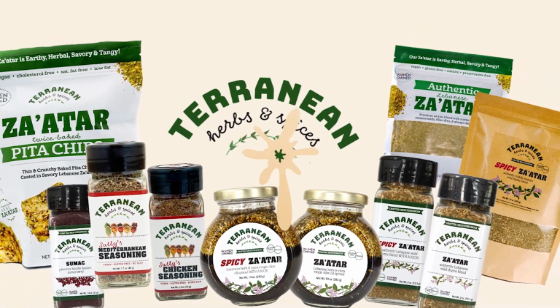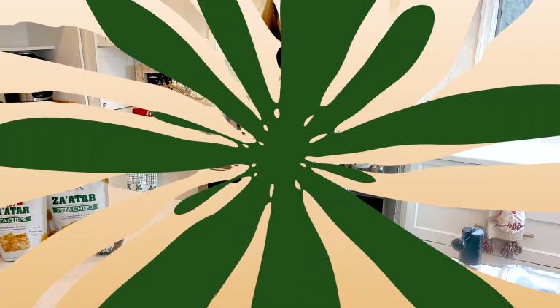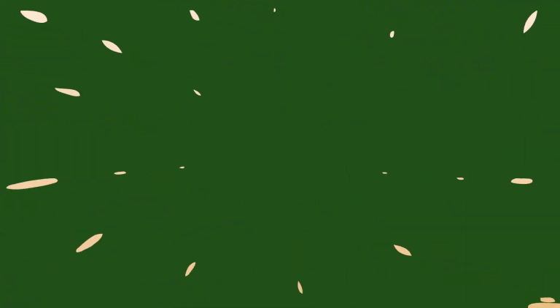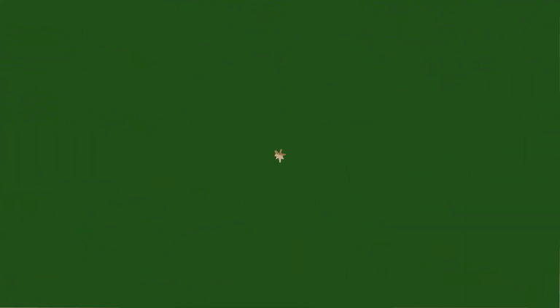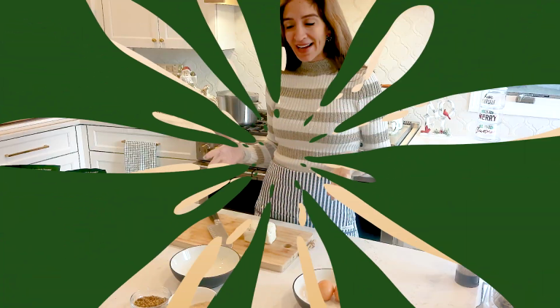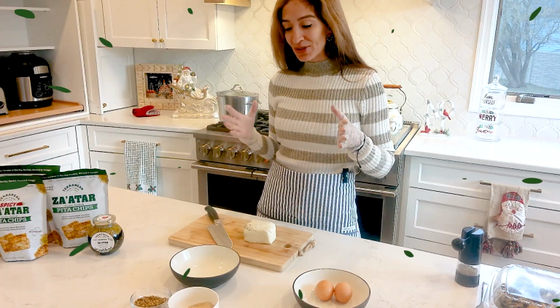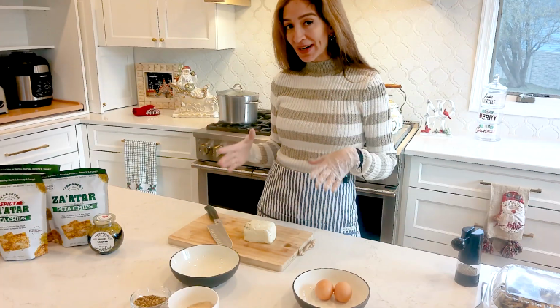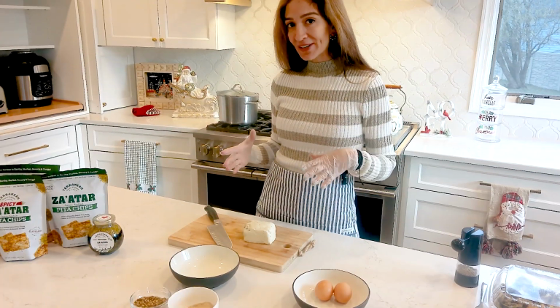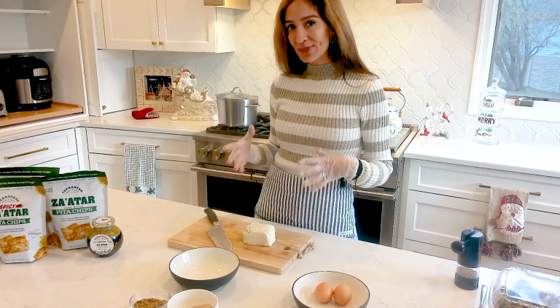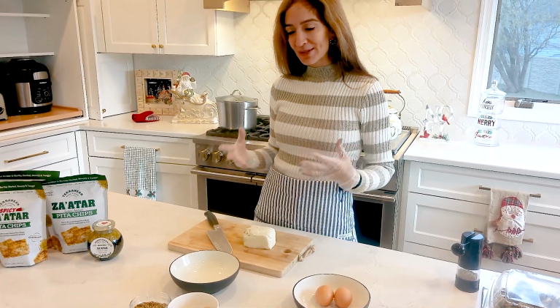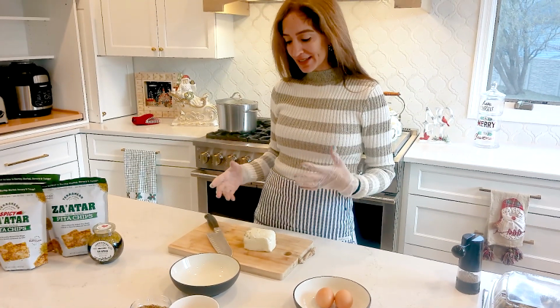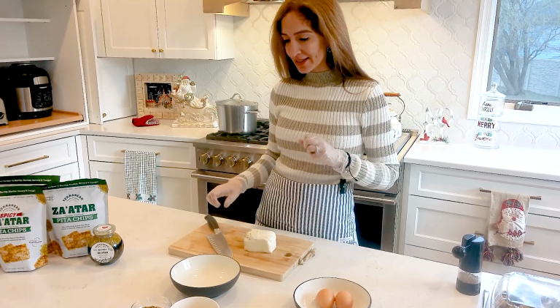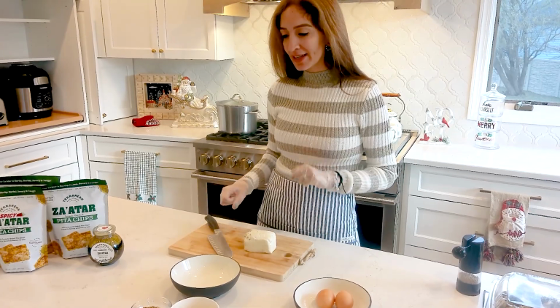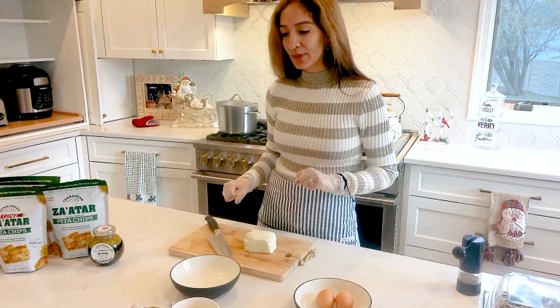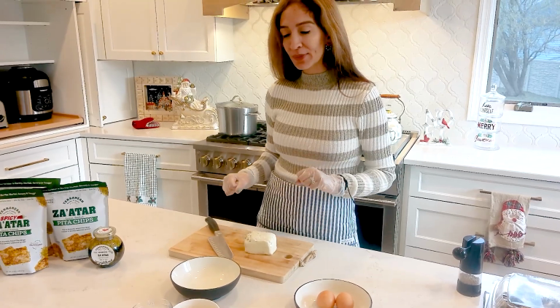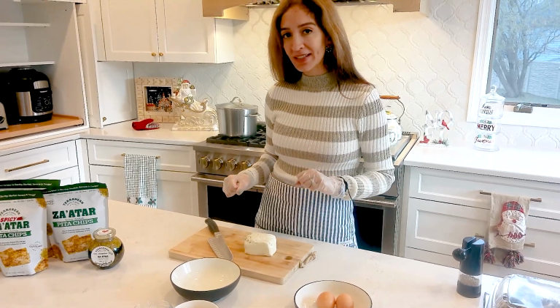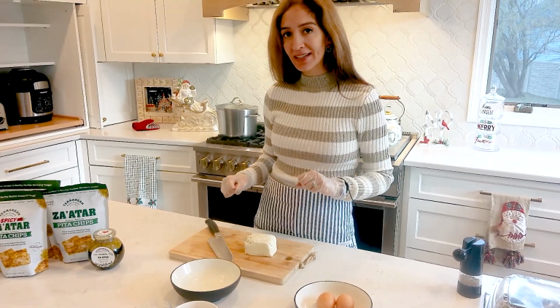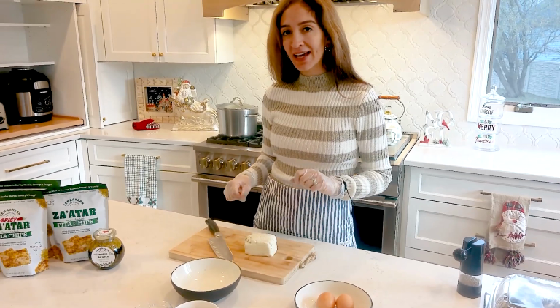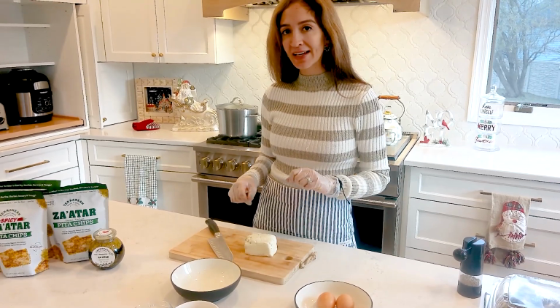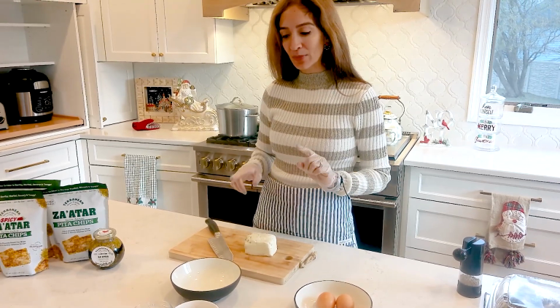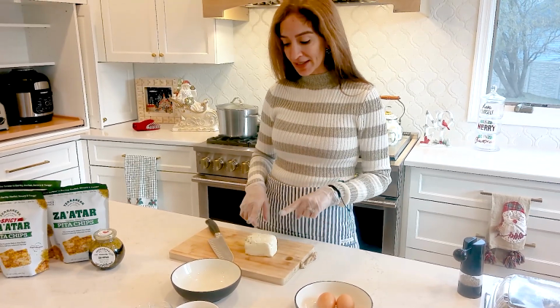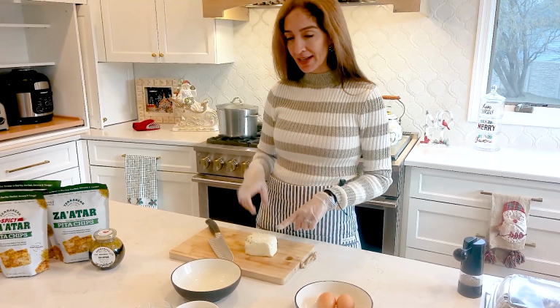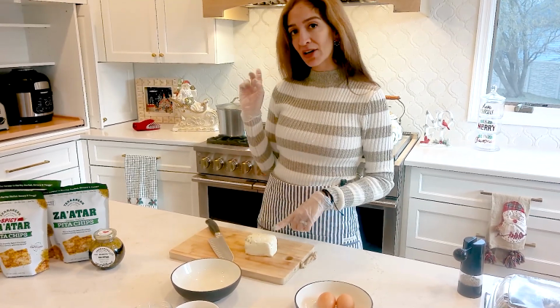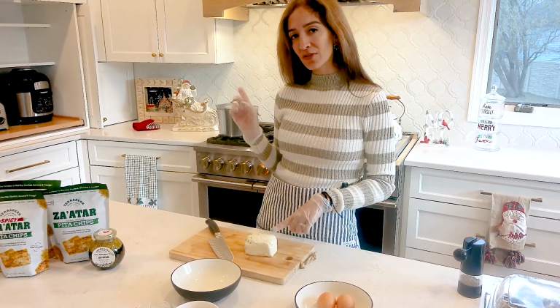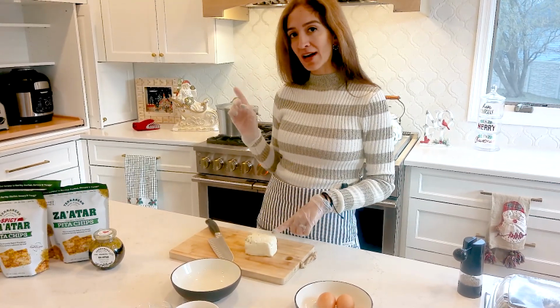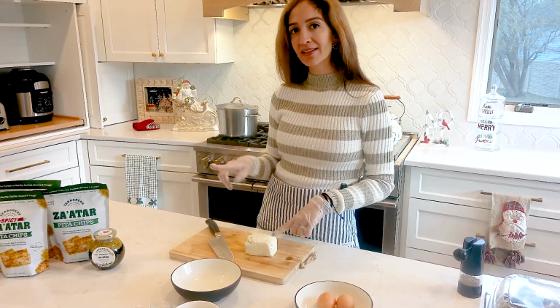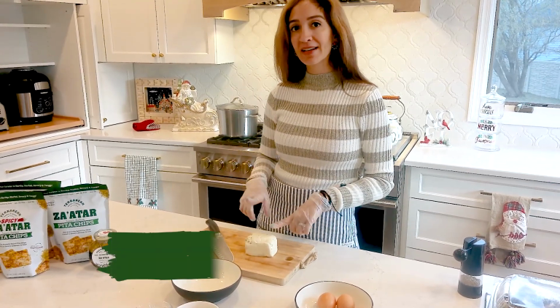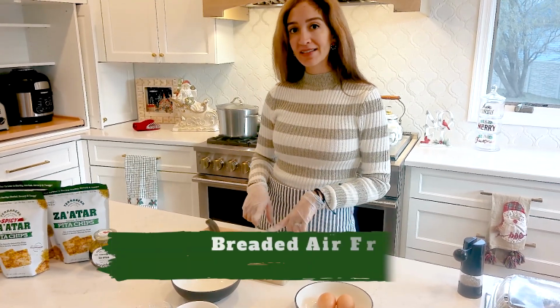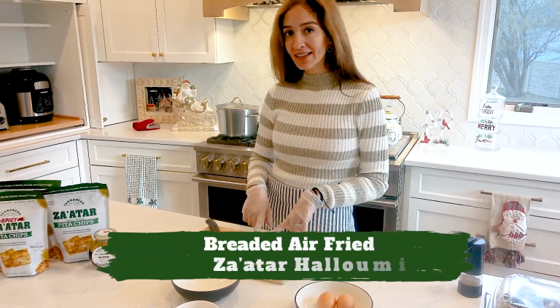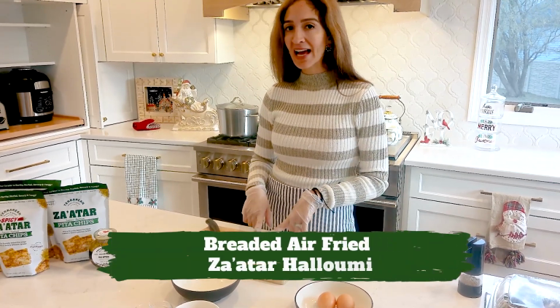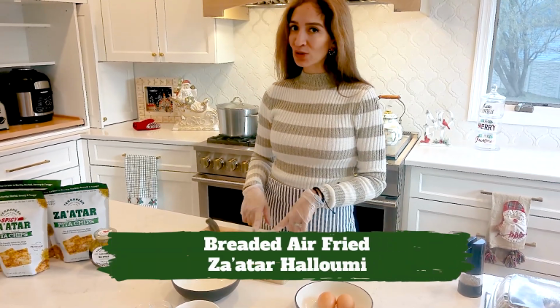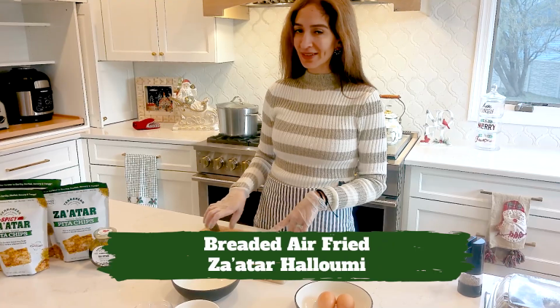Welcome back to Tamanian Earth. Today we are making a za'atar air fryer halloumi.